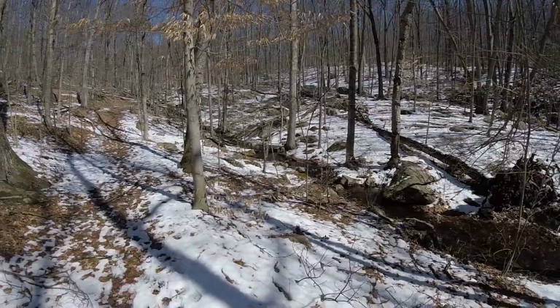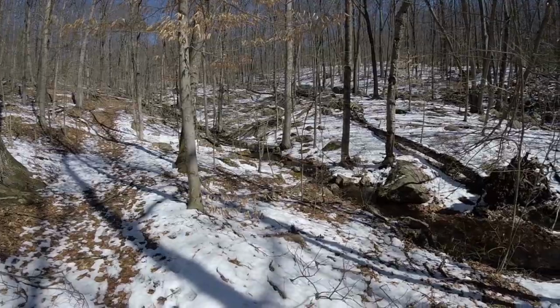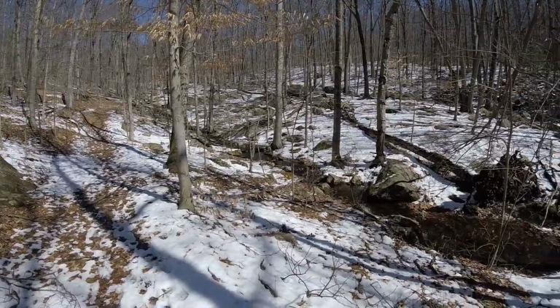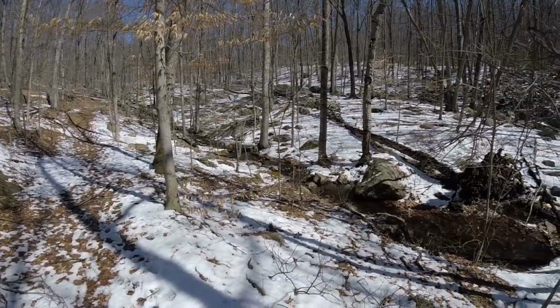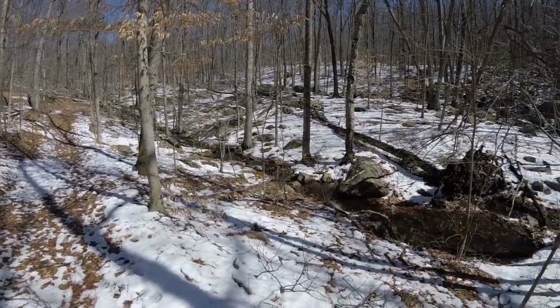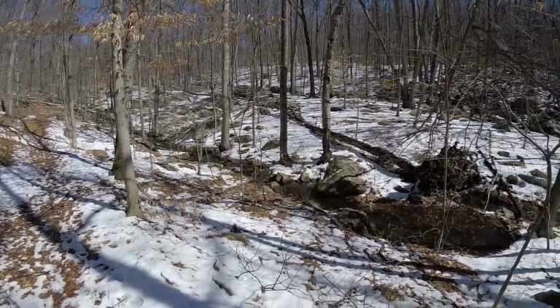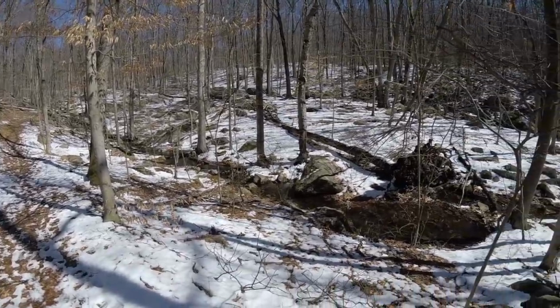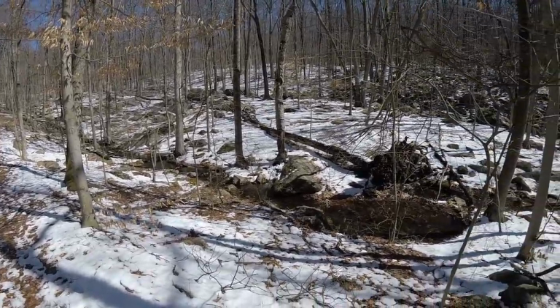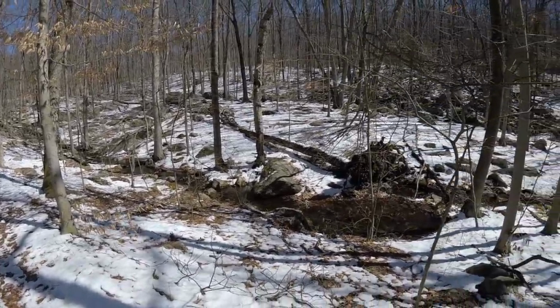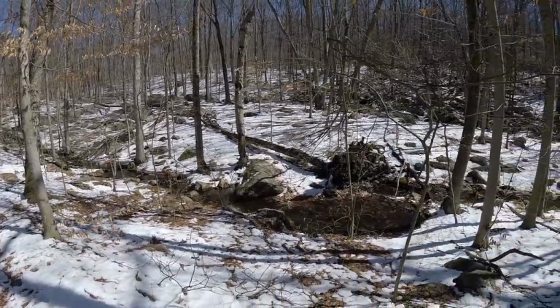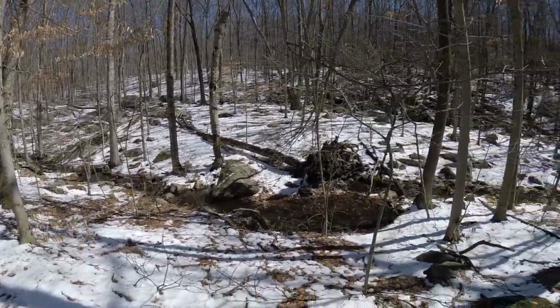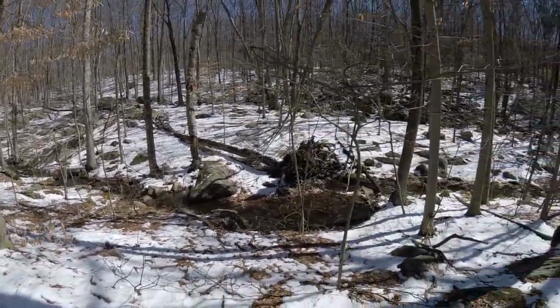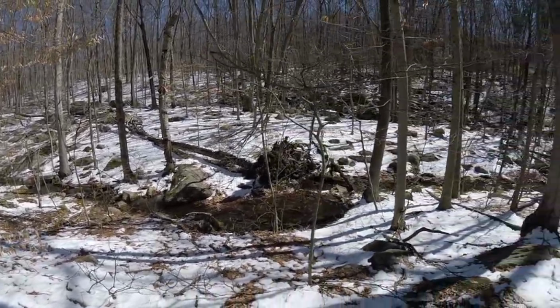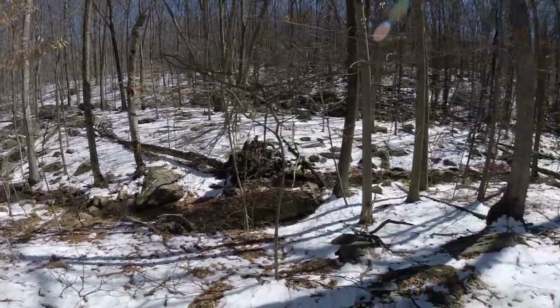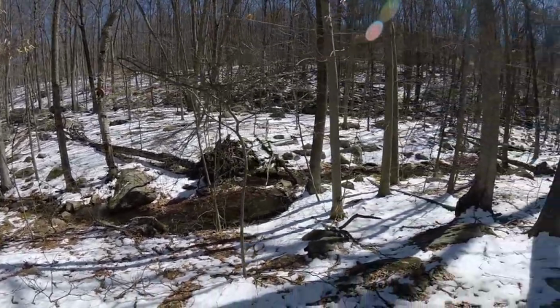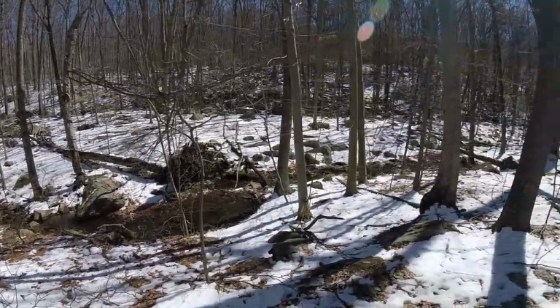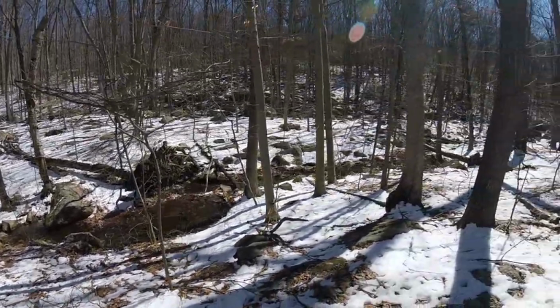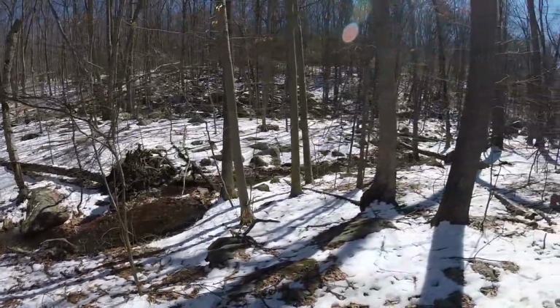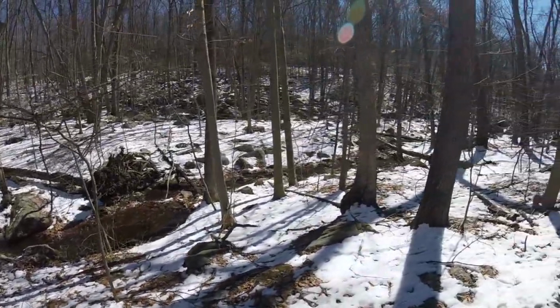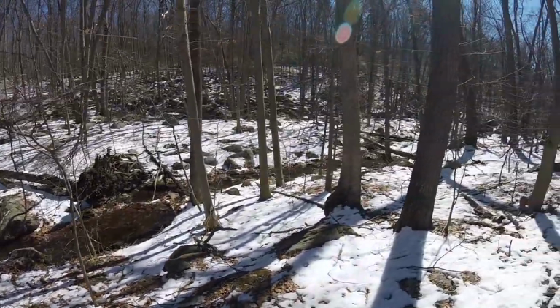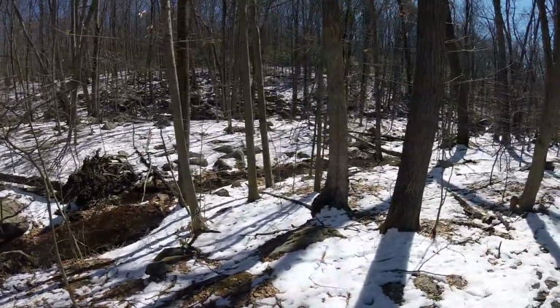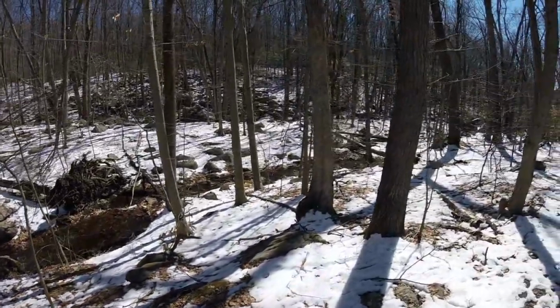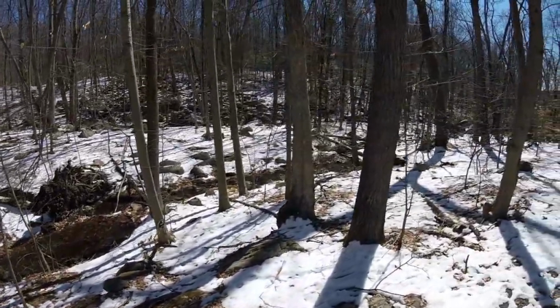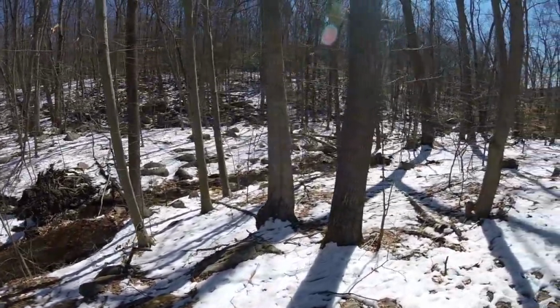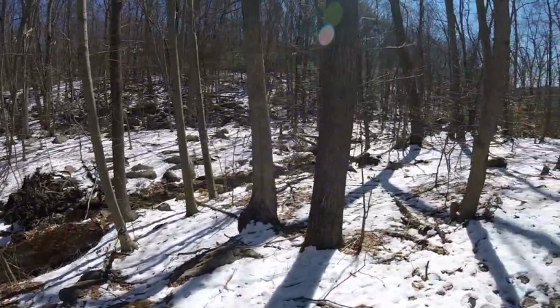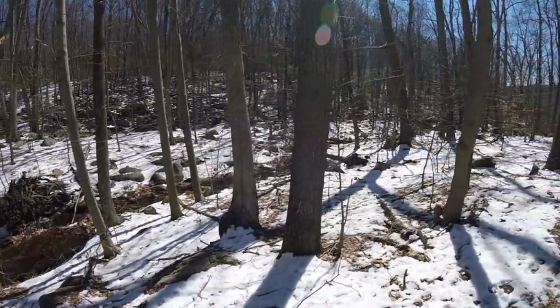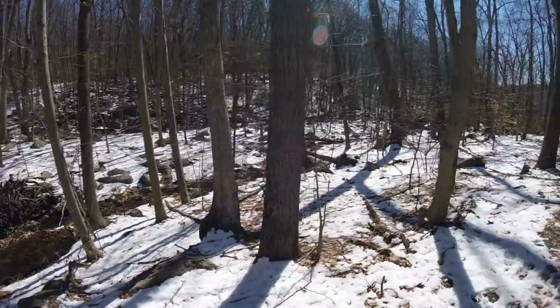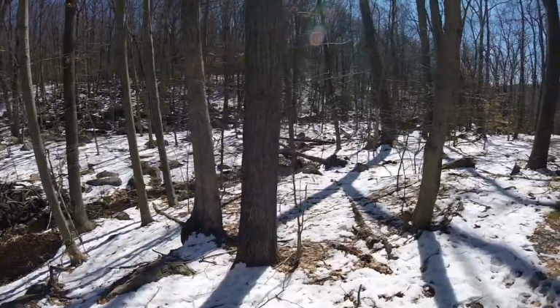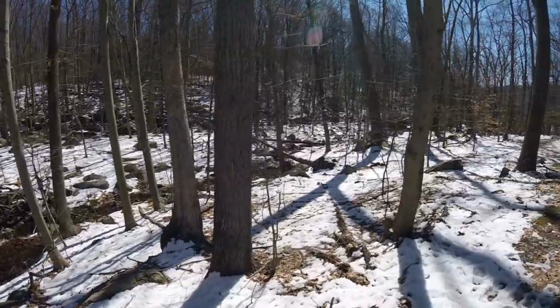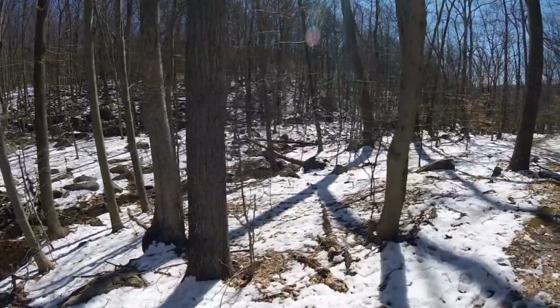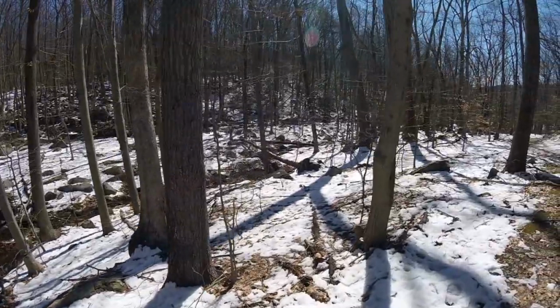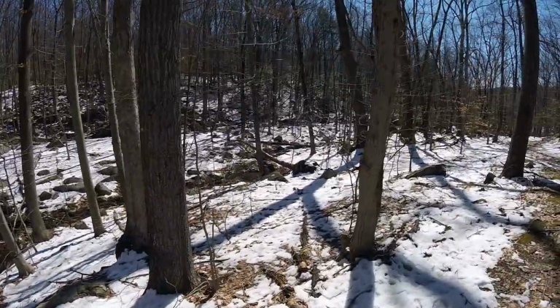I love hiking next to creeks. I'm pretty sure every single hiking trail should have a creek that runs next to it.